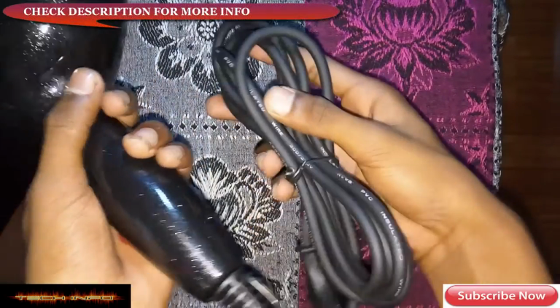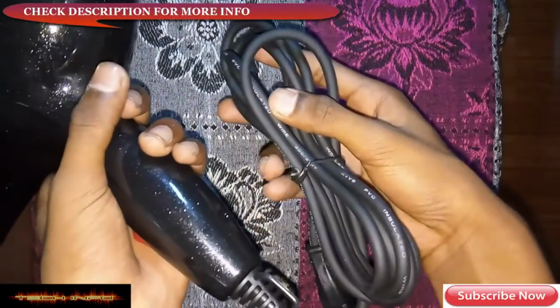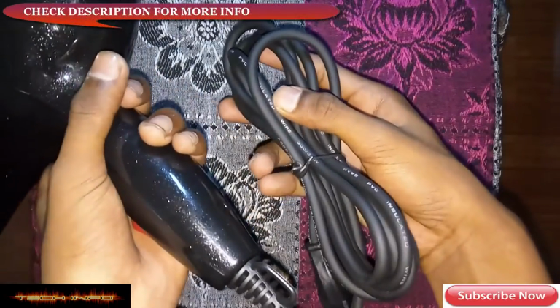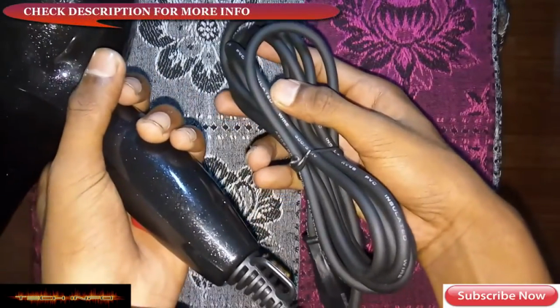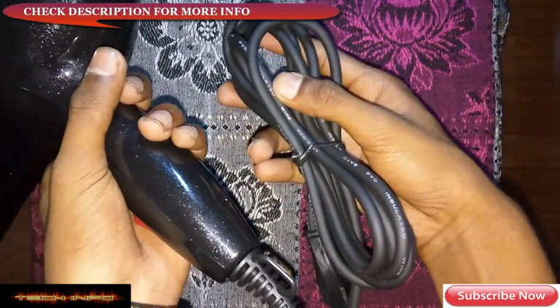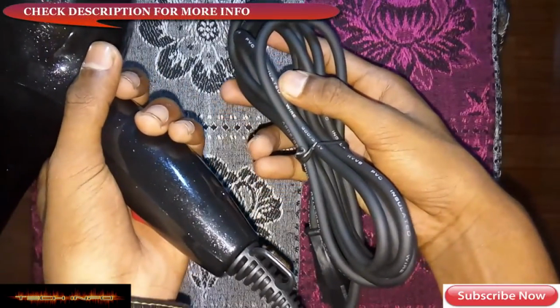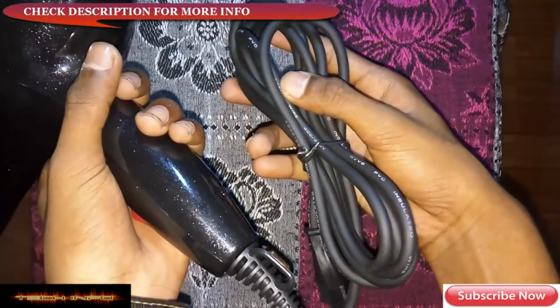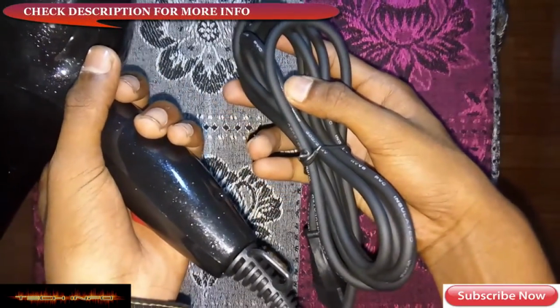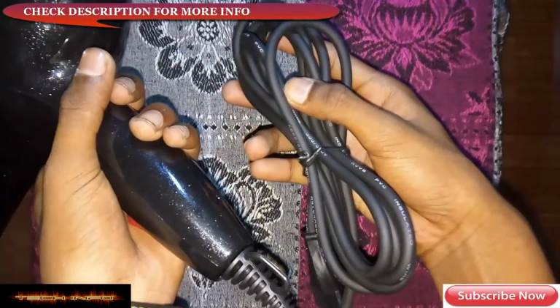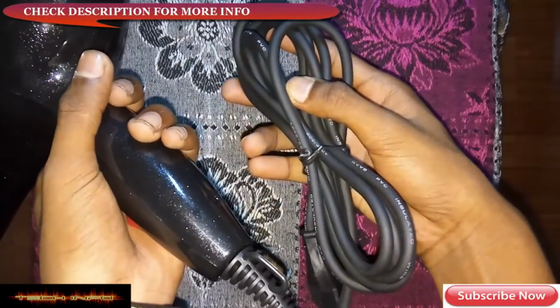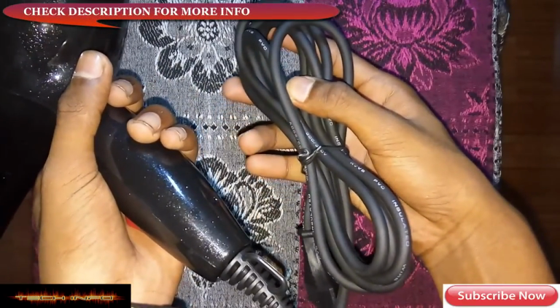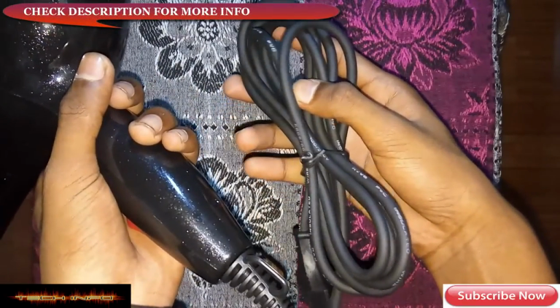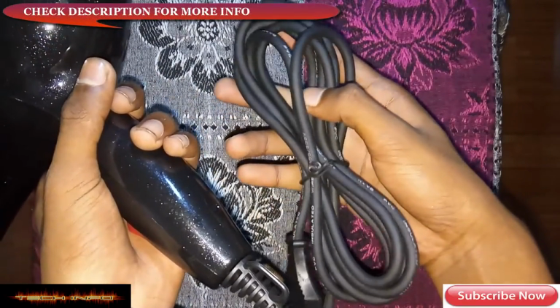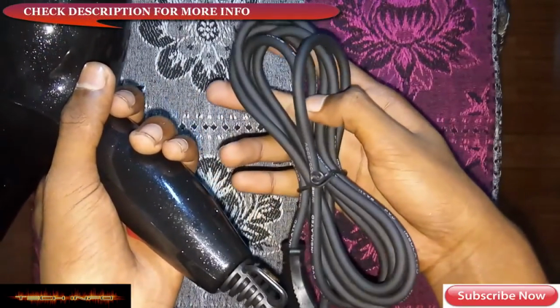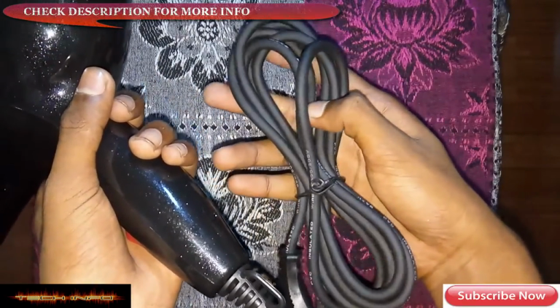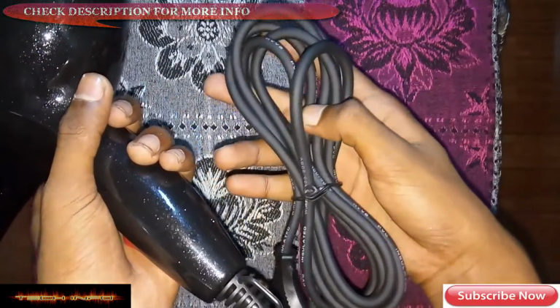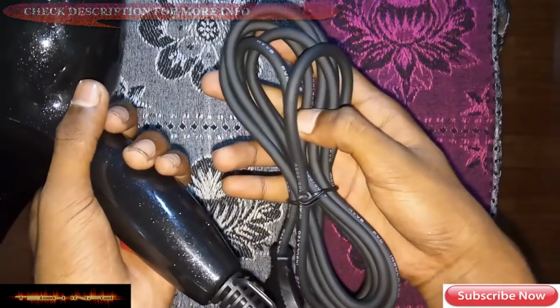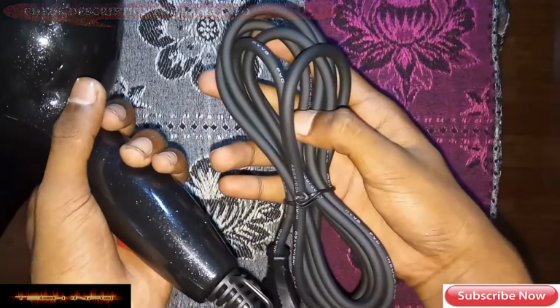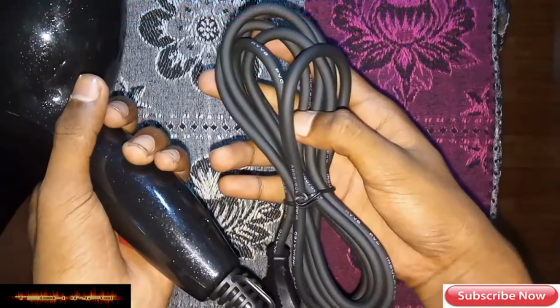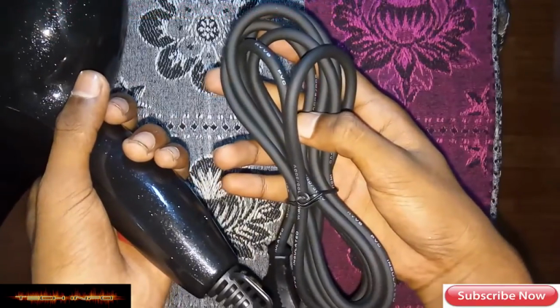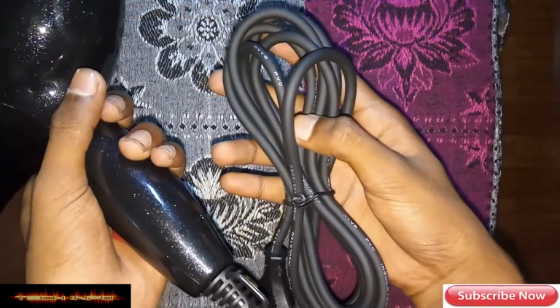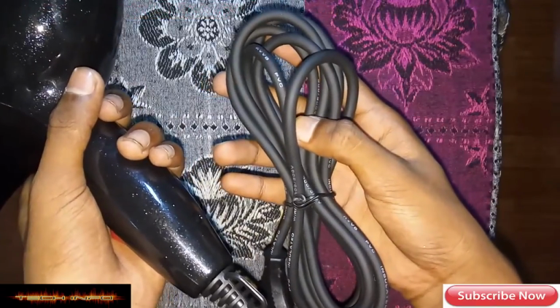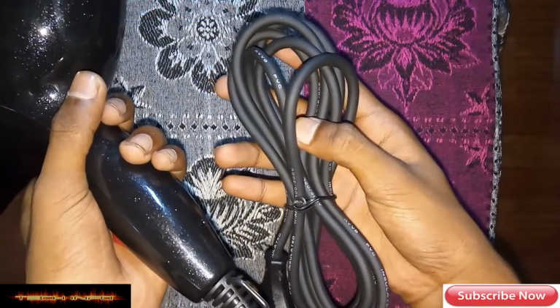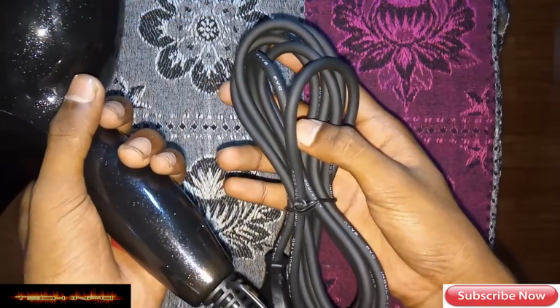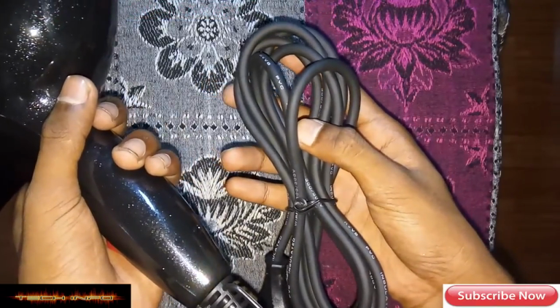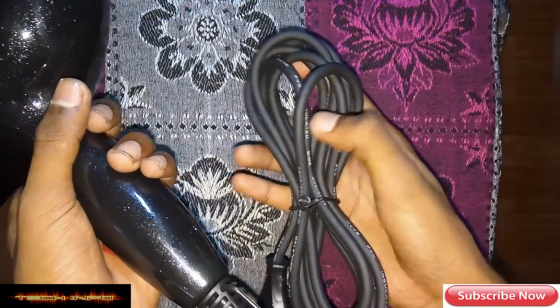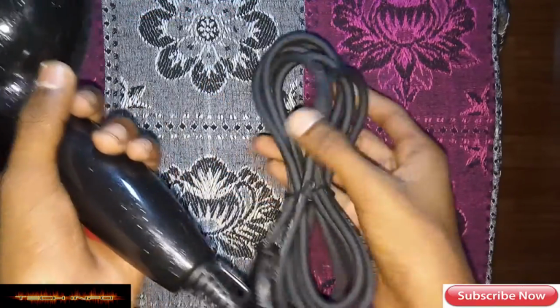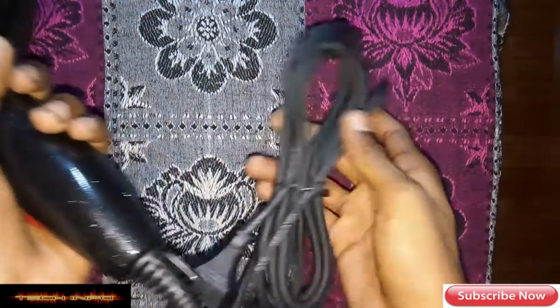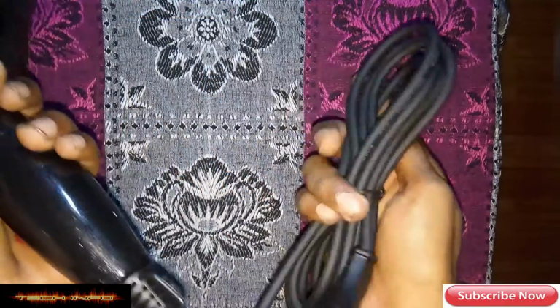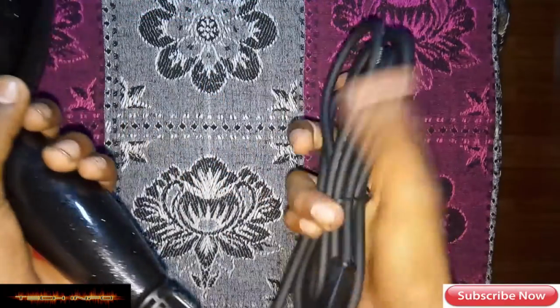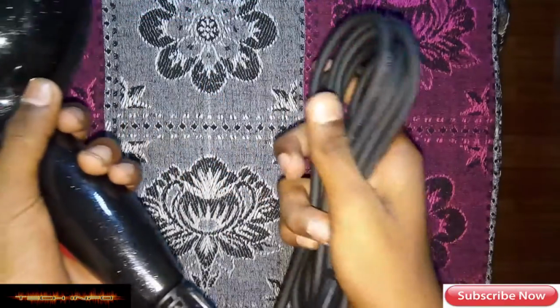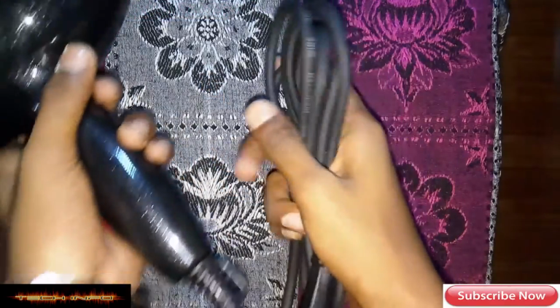The insulated wire is 300-330 volt RVVP PVC. This is a lot of quality materials.